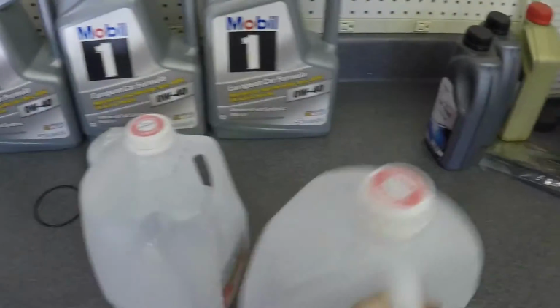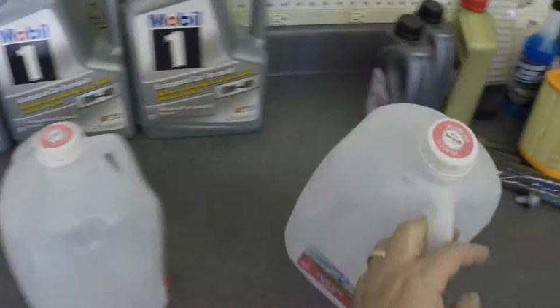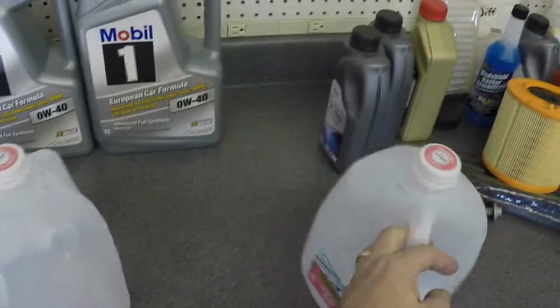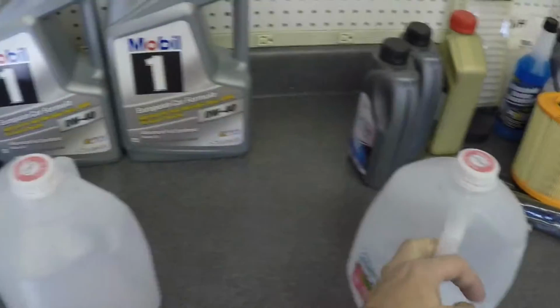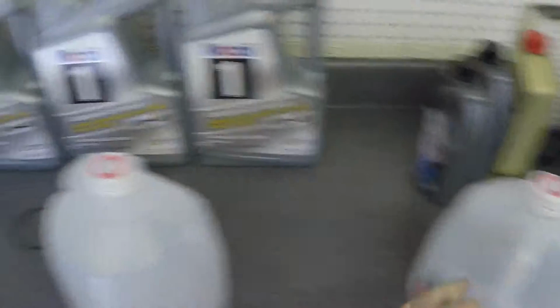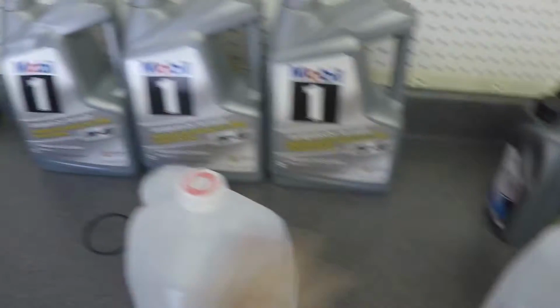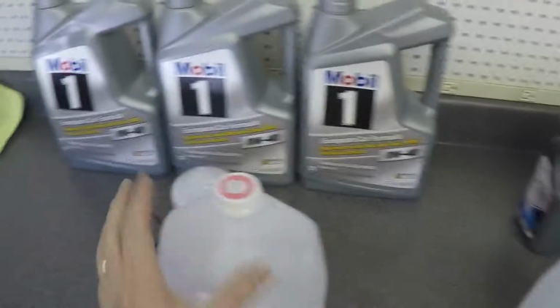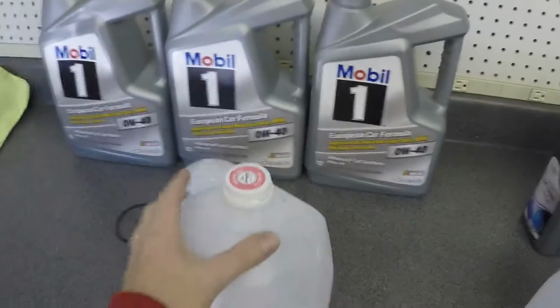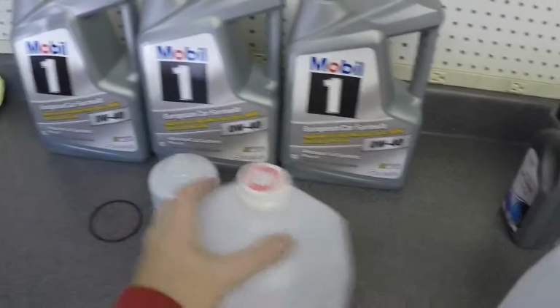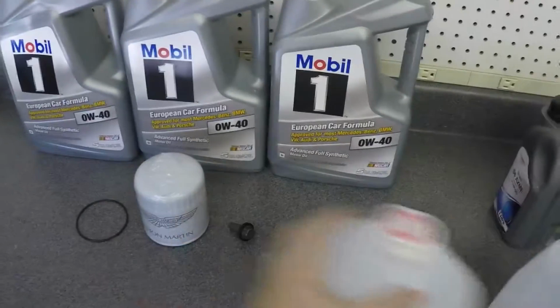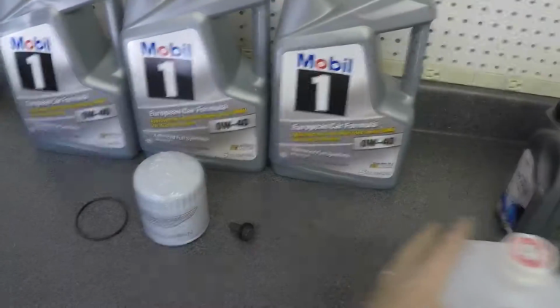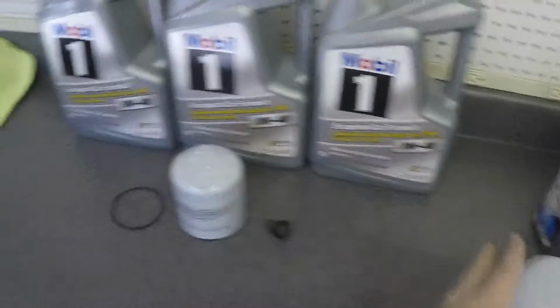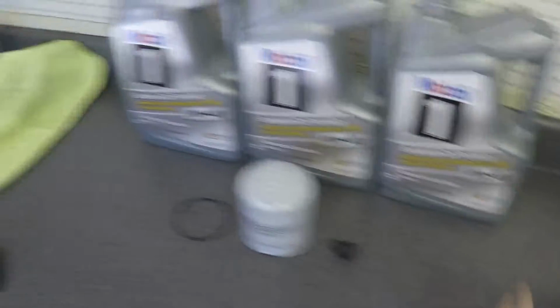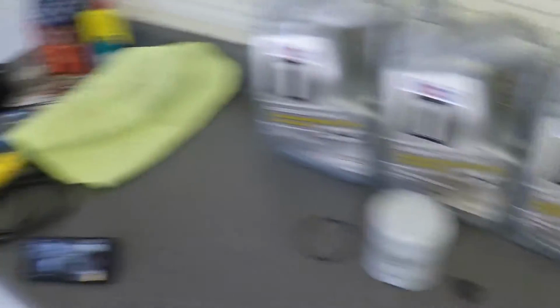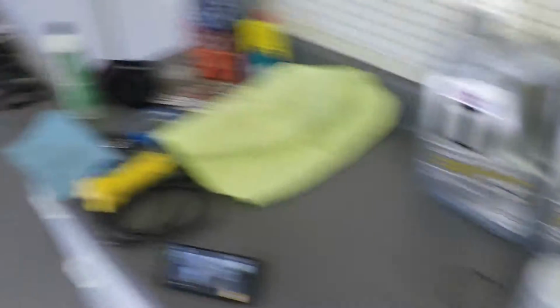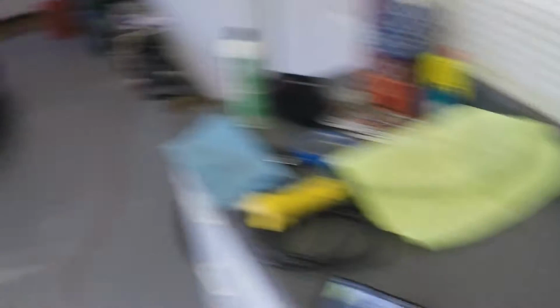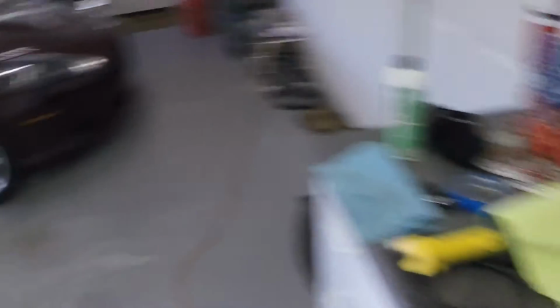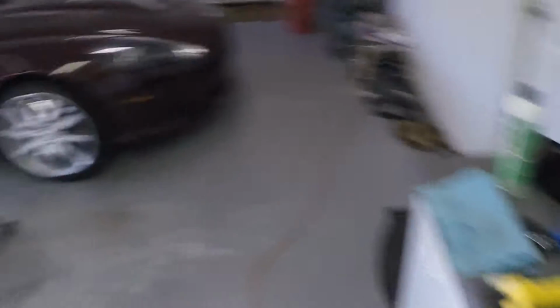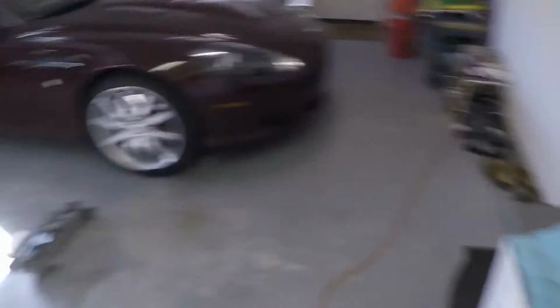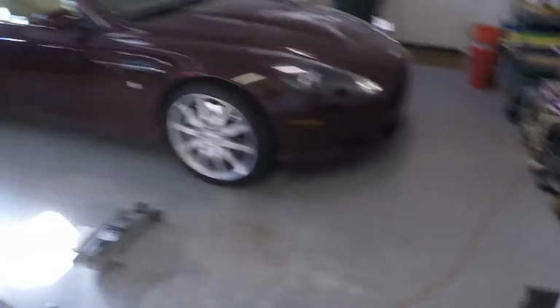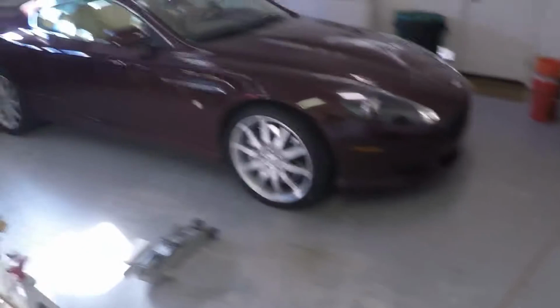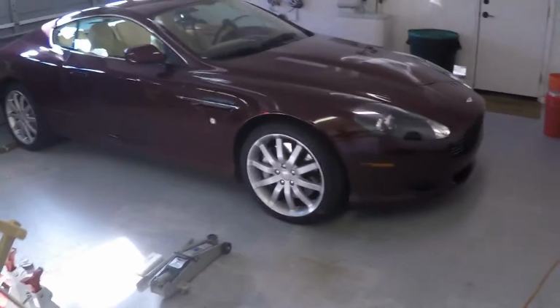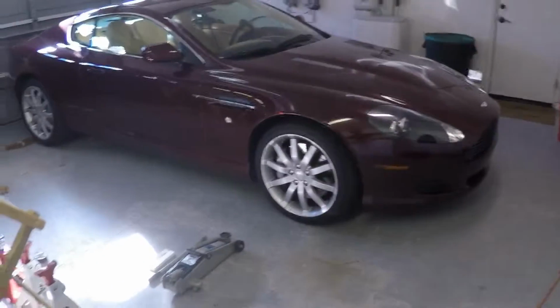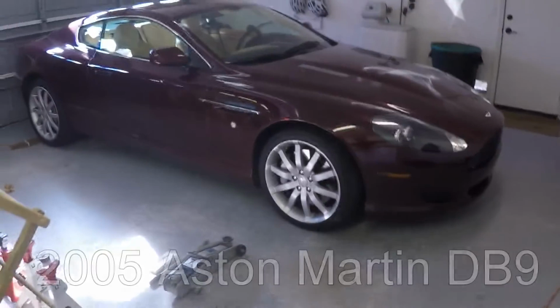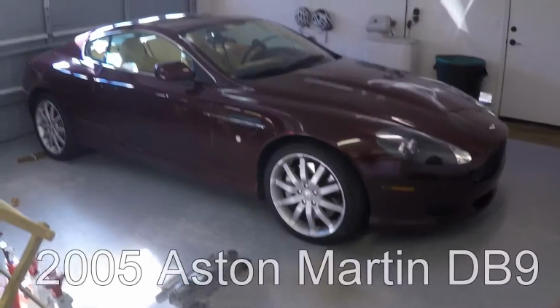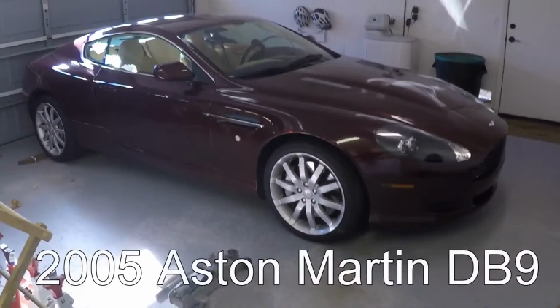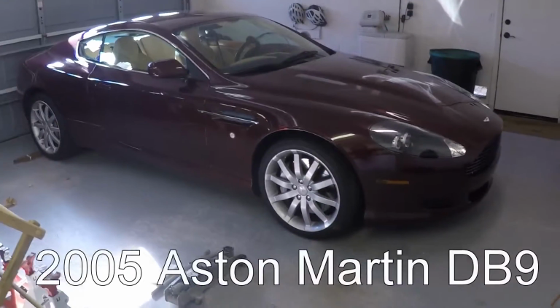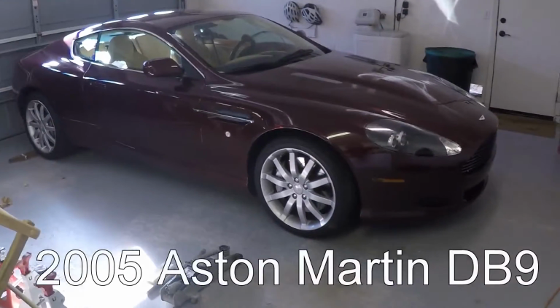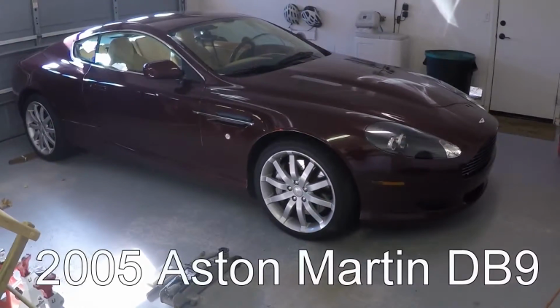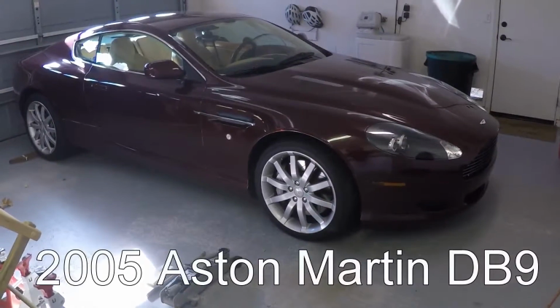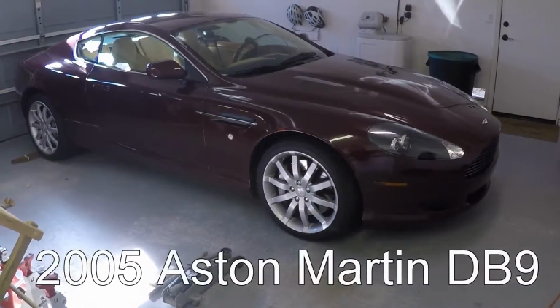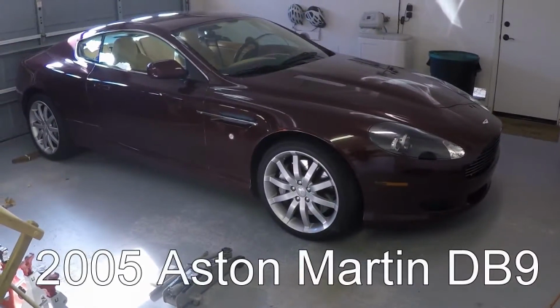And of course, the most important ingredient: you're going to need one Aston Martin DB9.